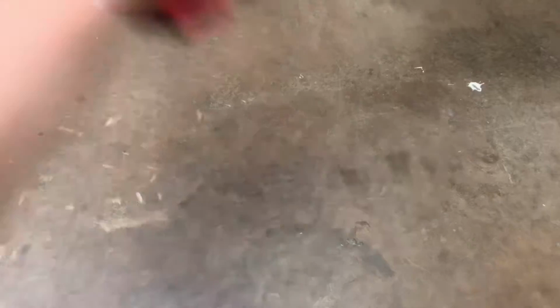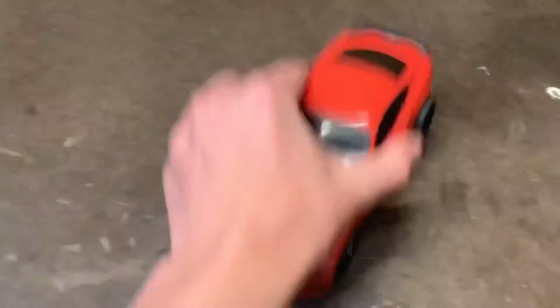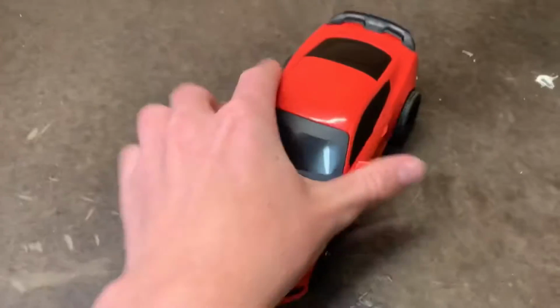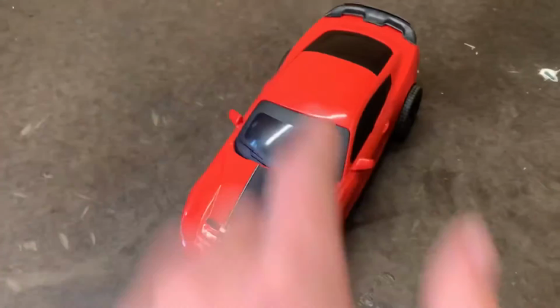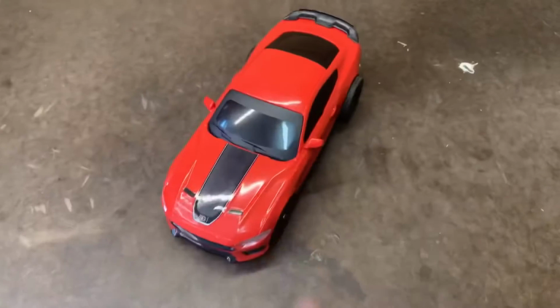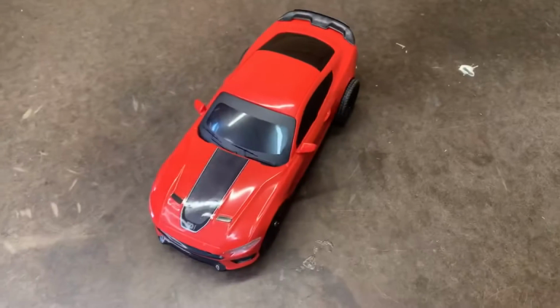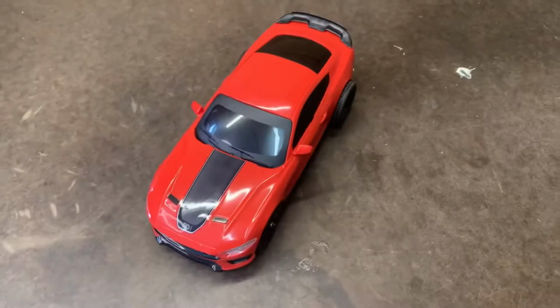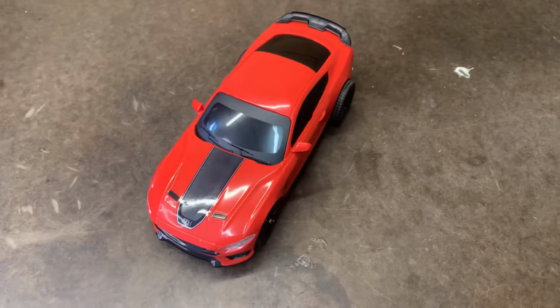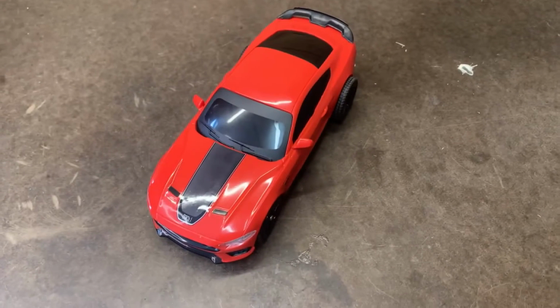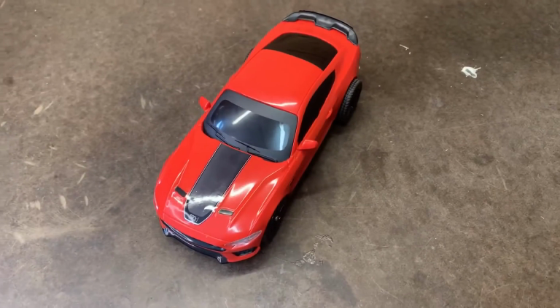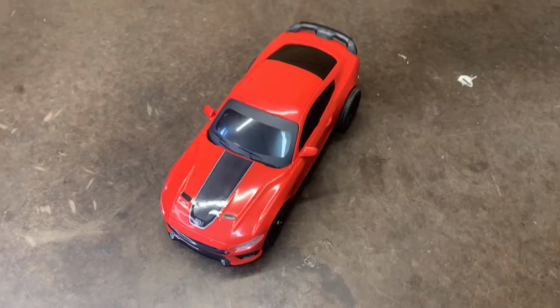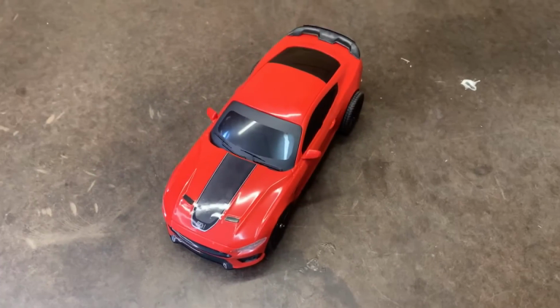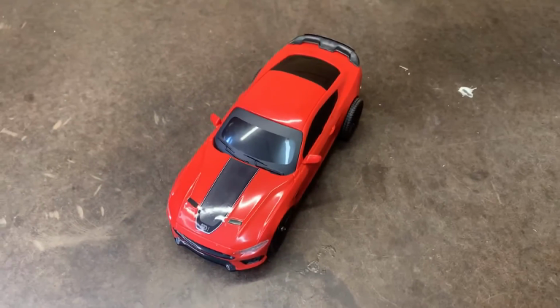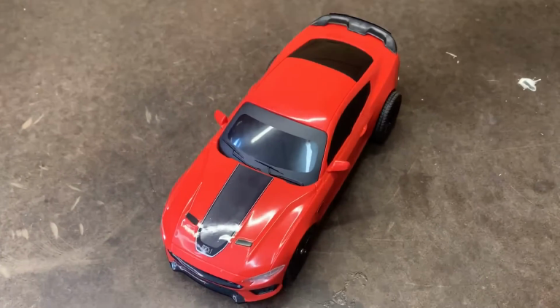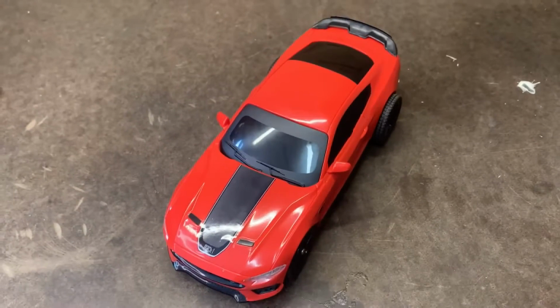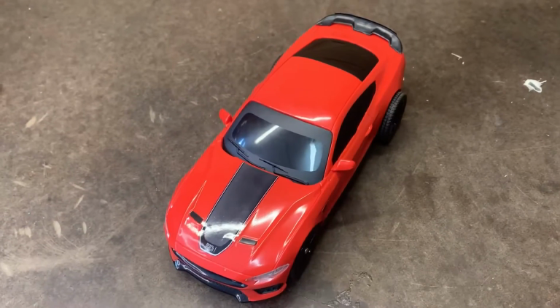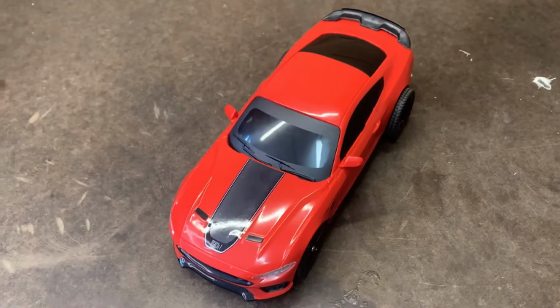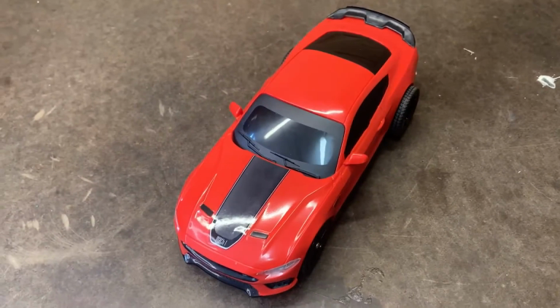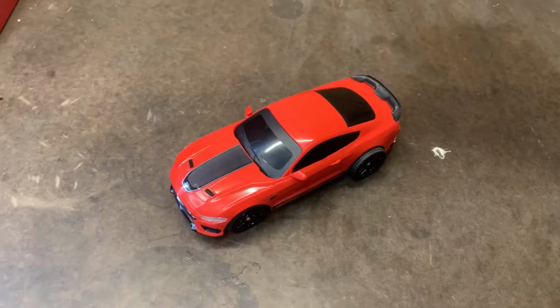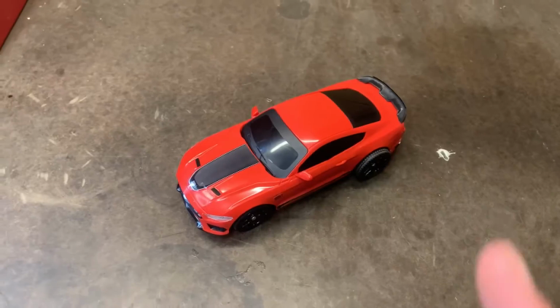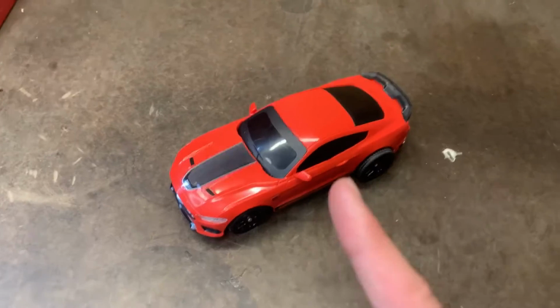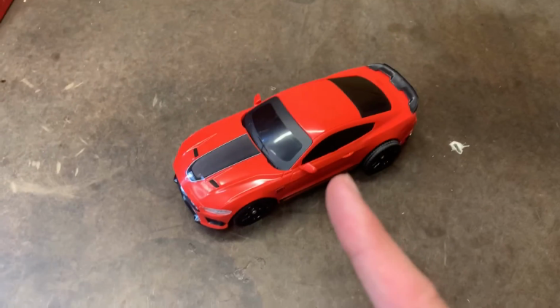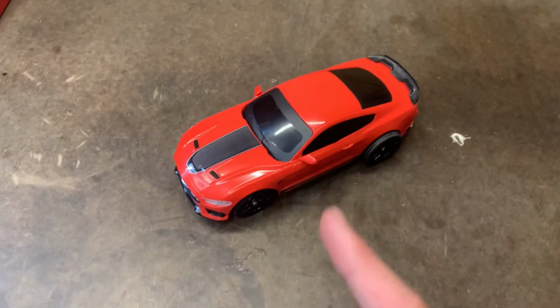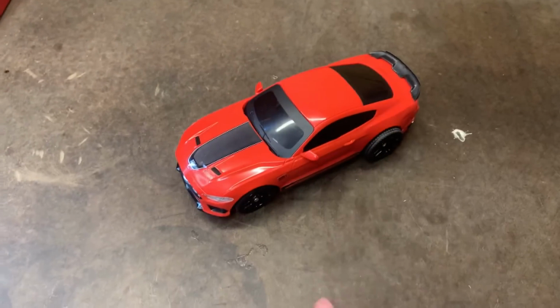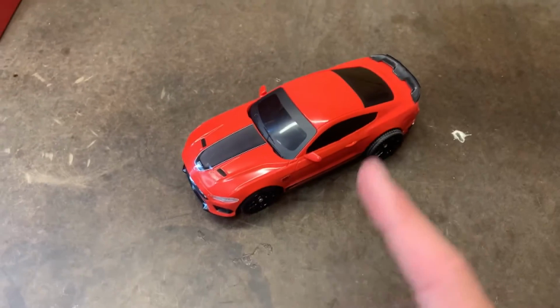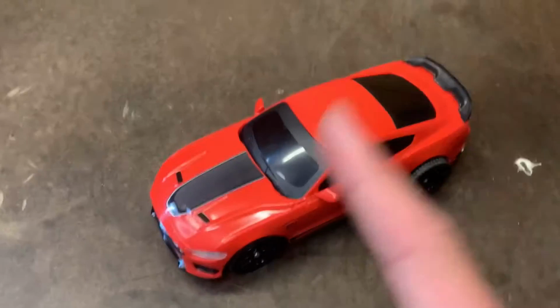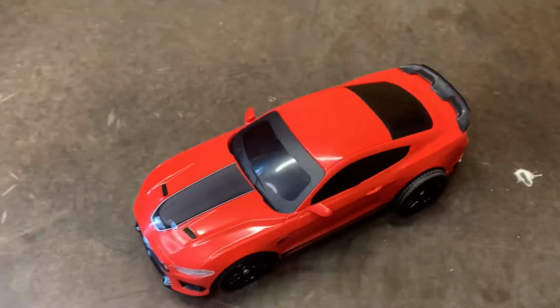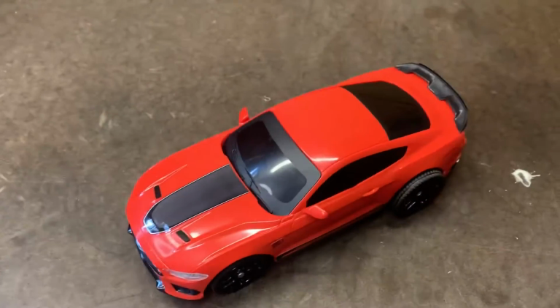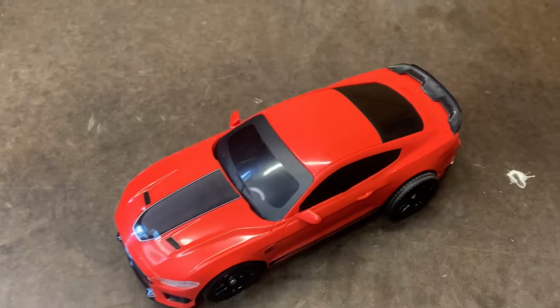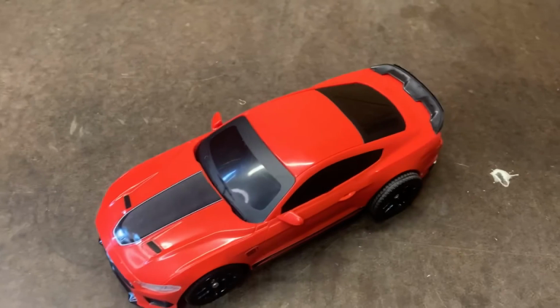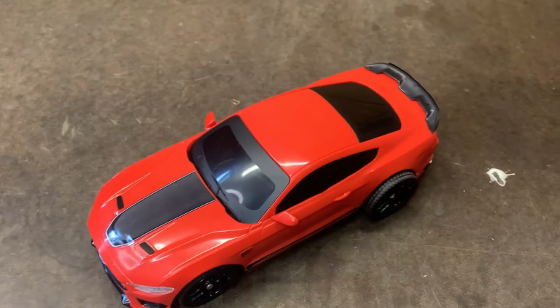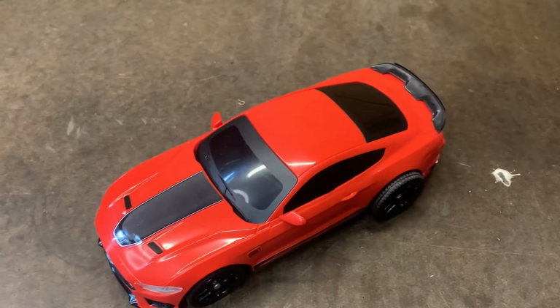This is the Adventure Force Mustang Mach 1, and today we're going to see what's inside of this thing.